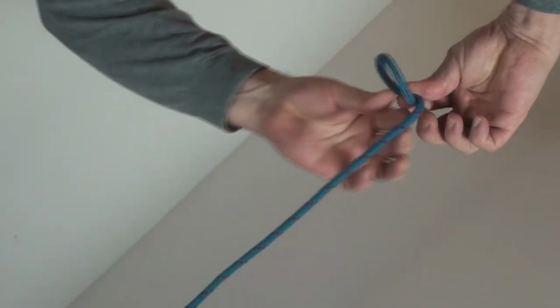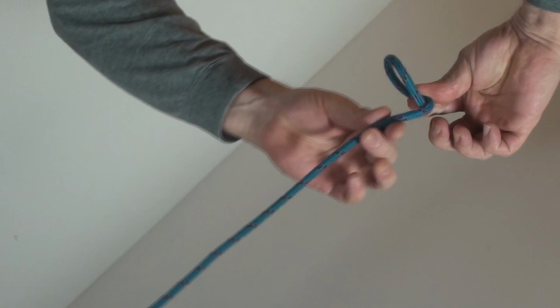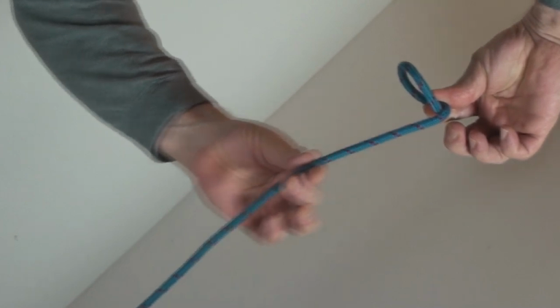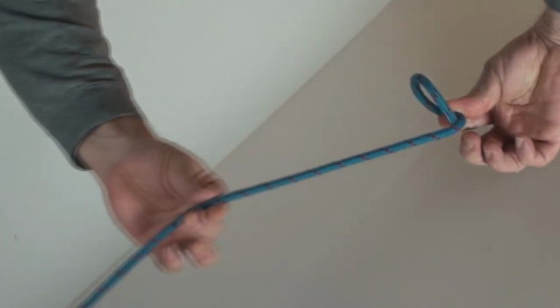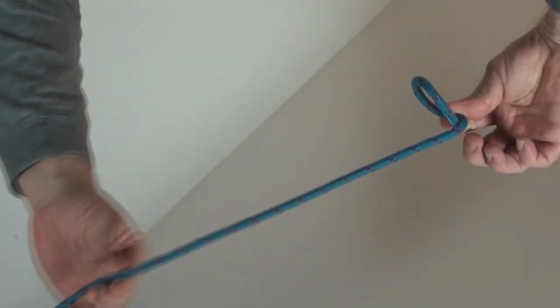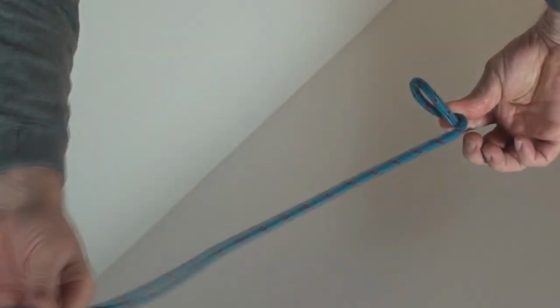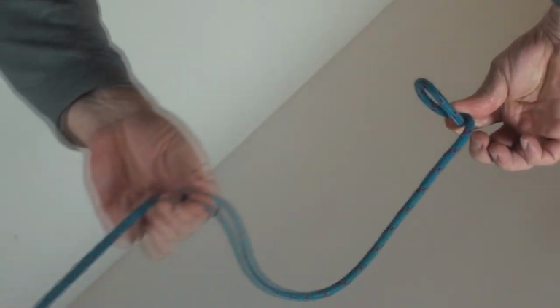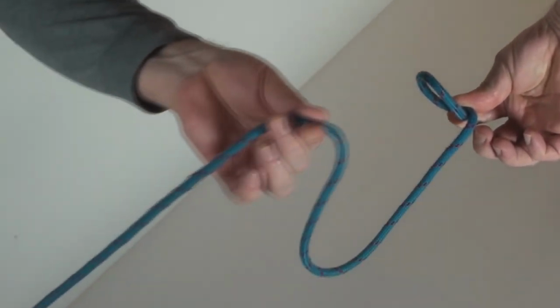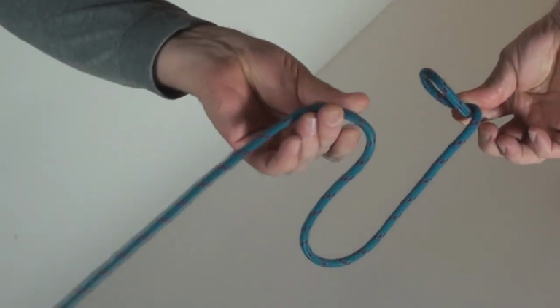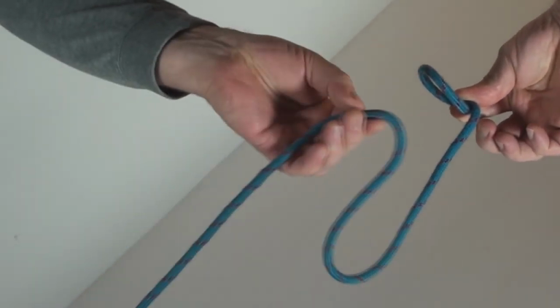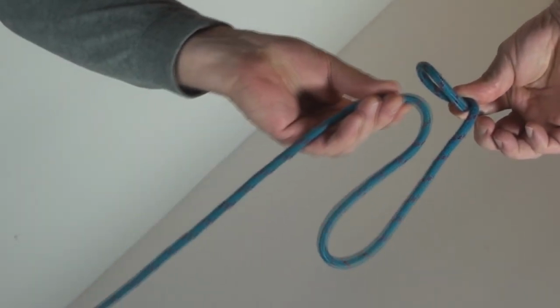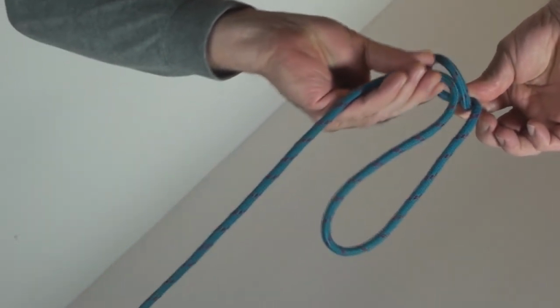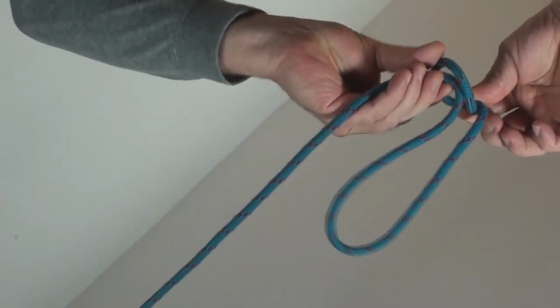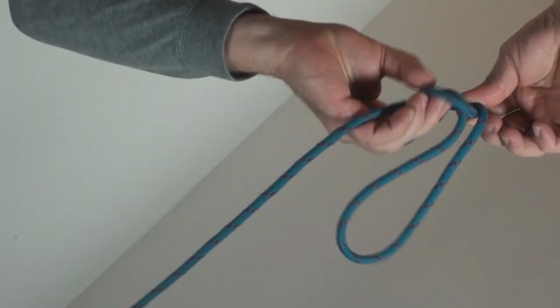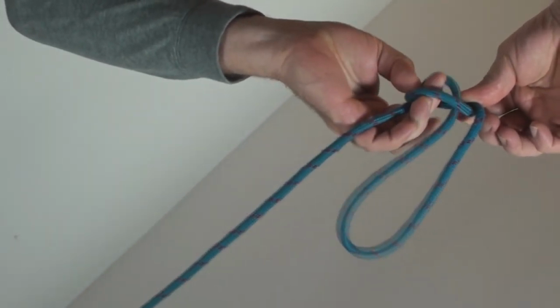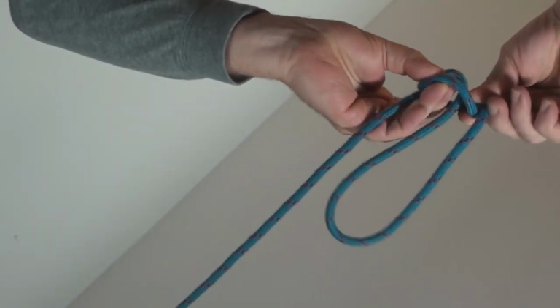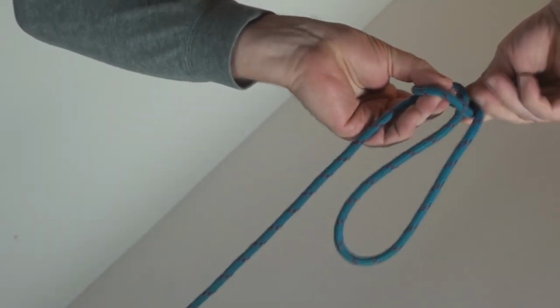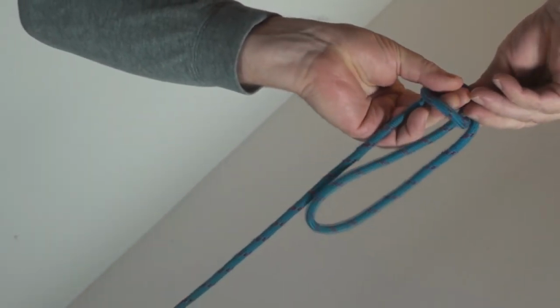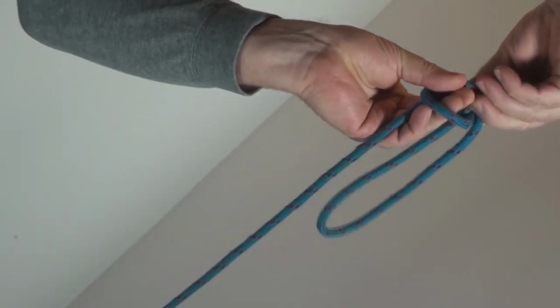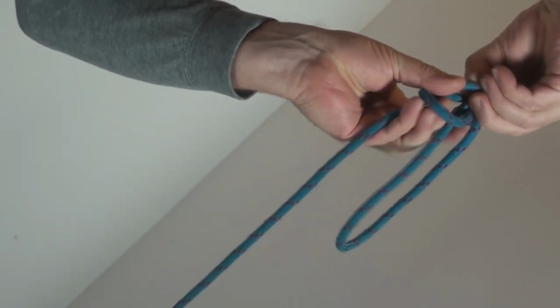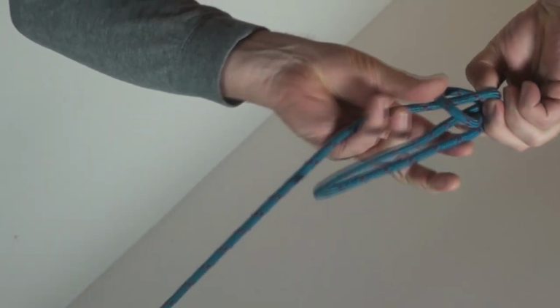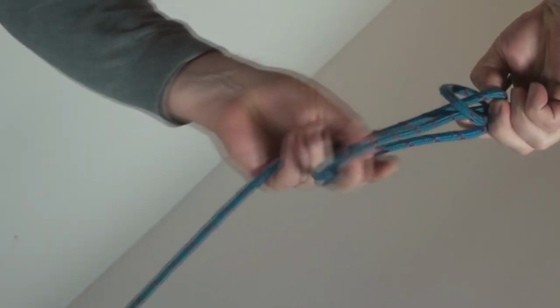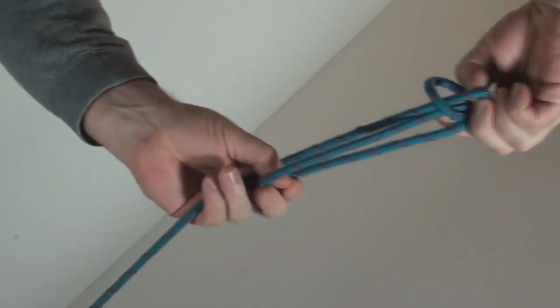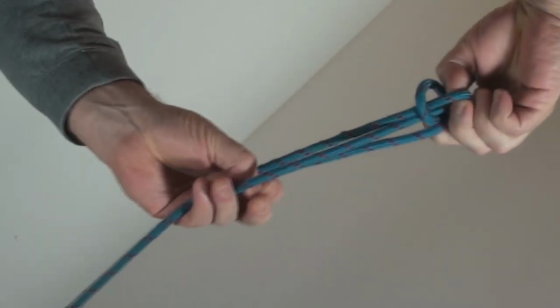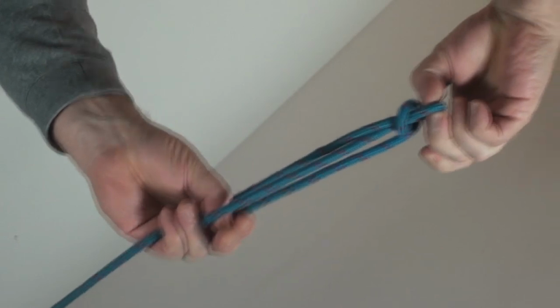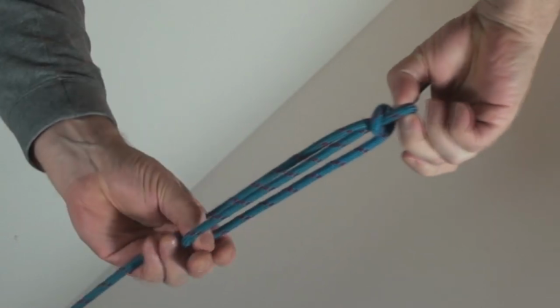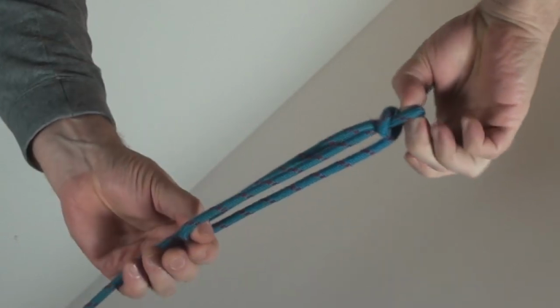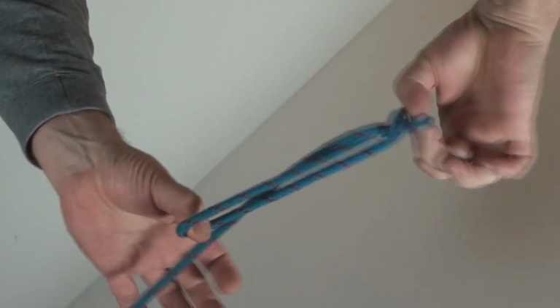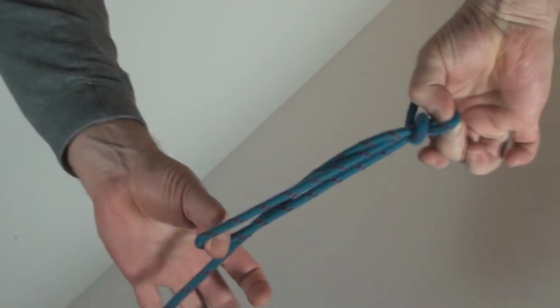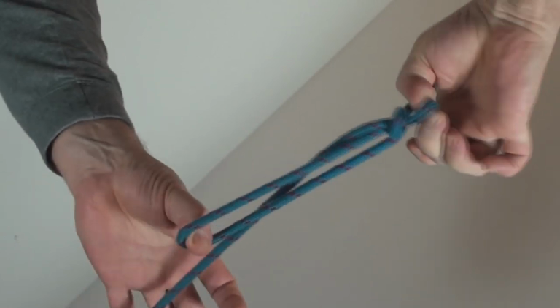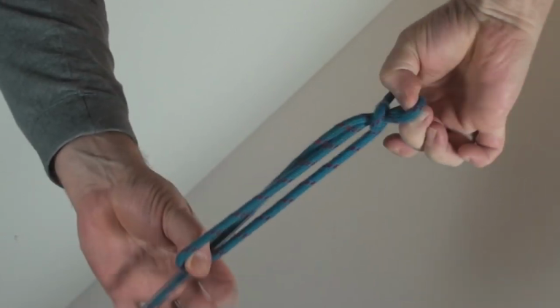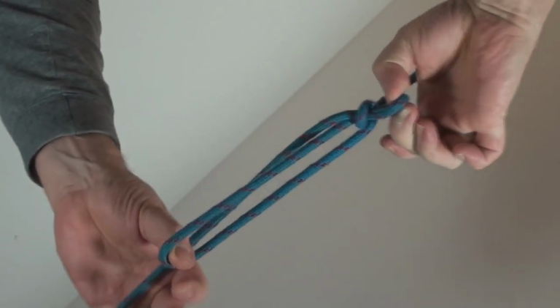Take your free hand down the length of the rope and pass the loop through of what you gathered up, and then just pull them together like that.